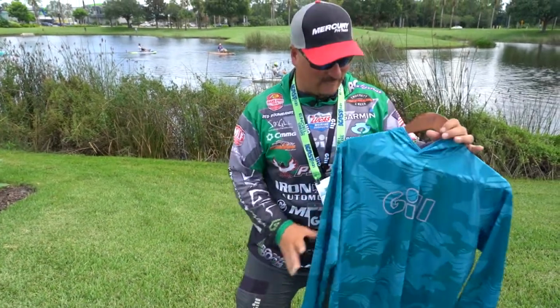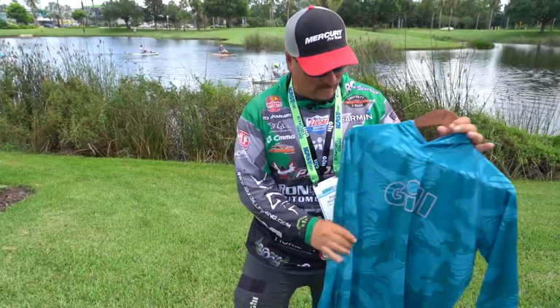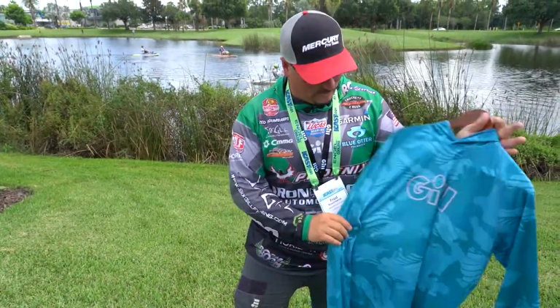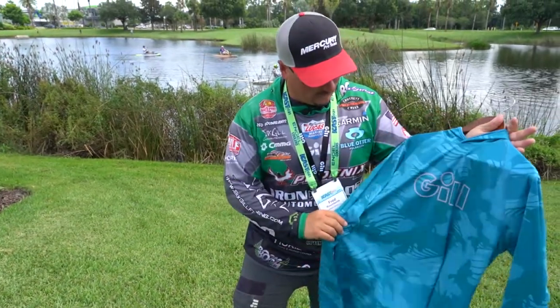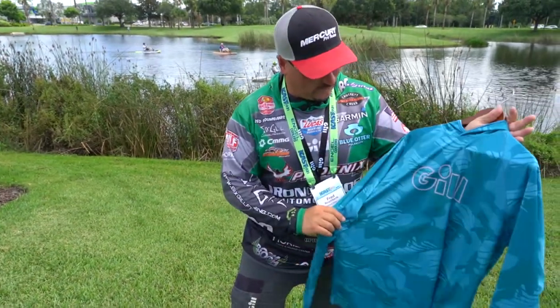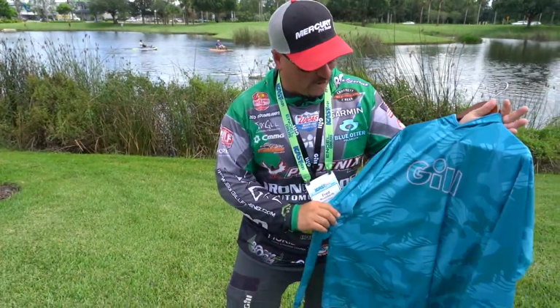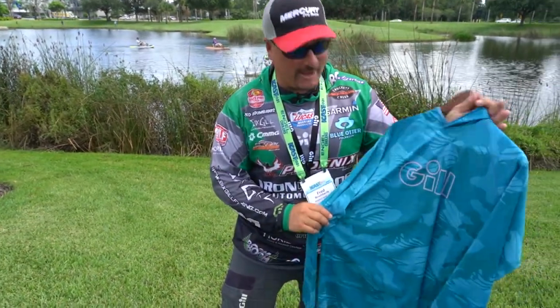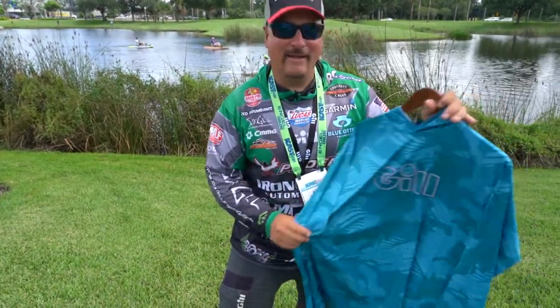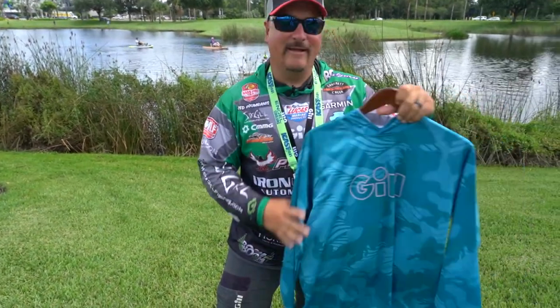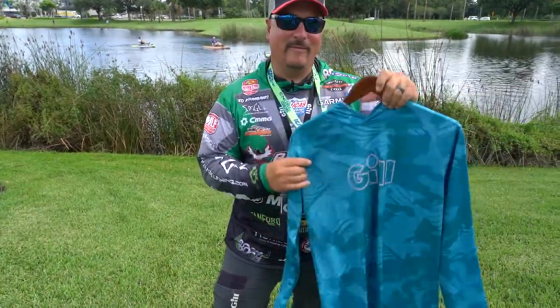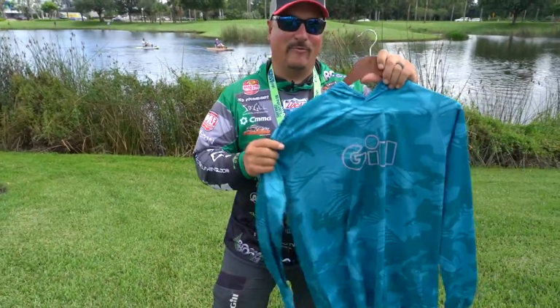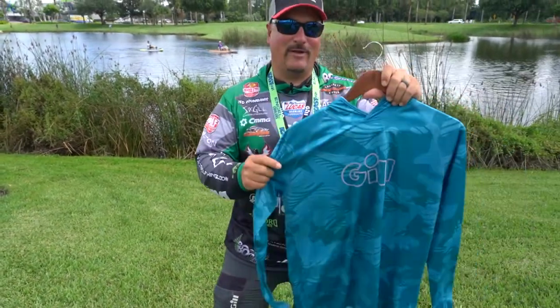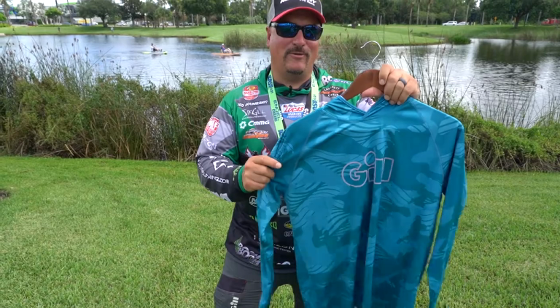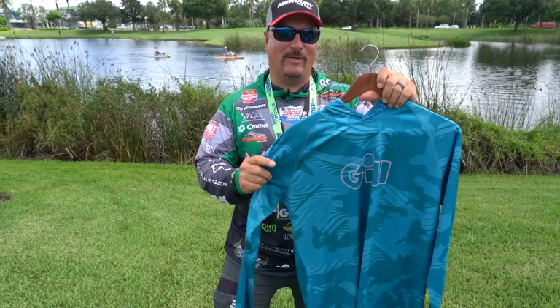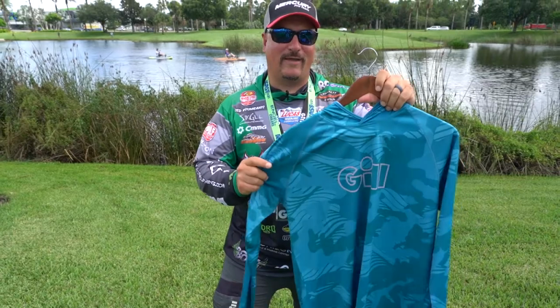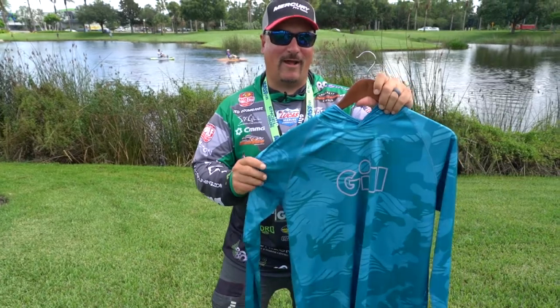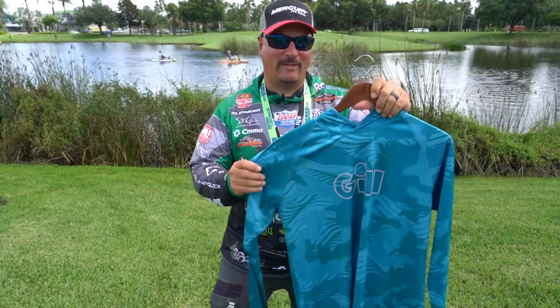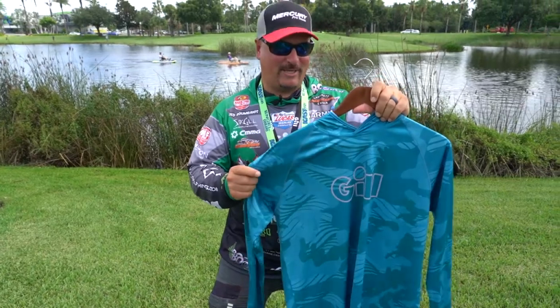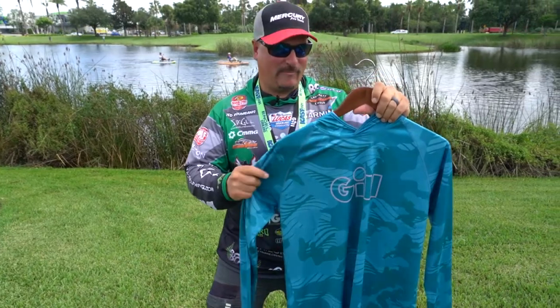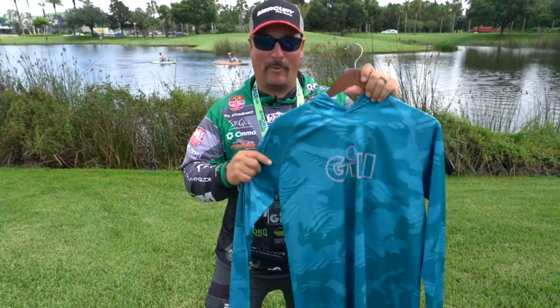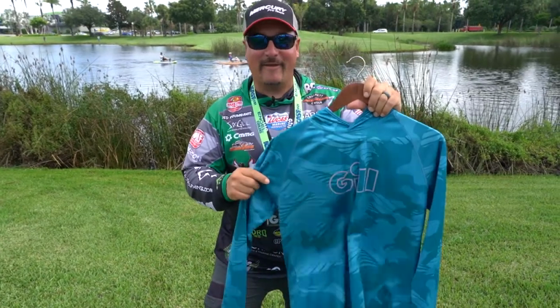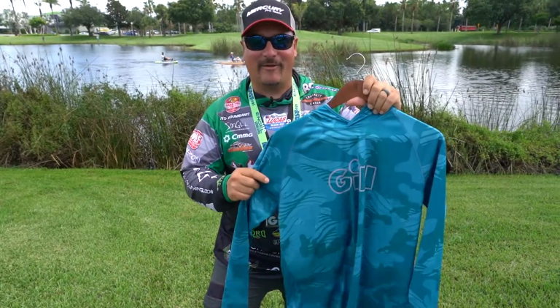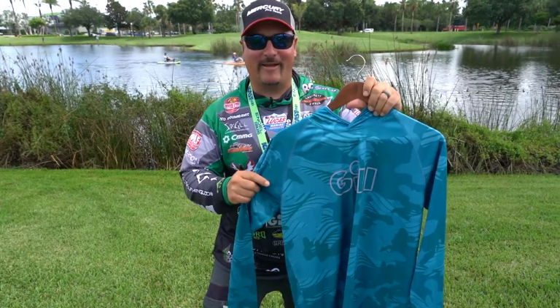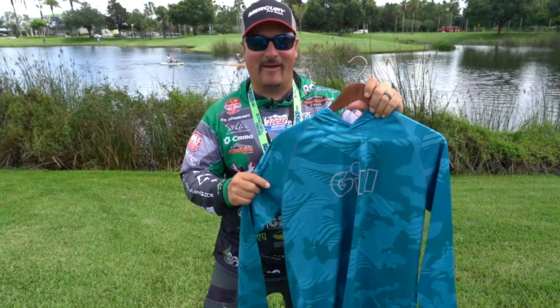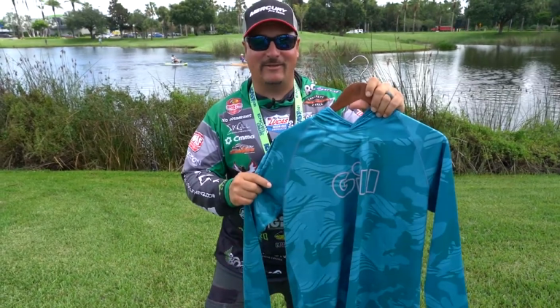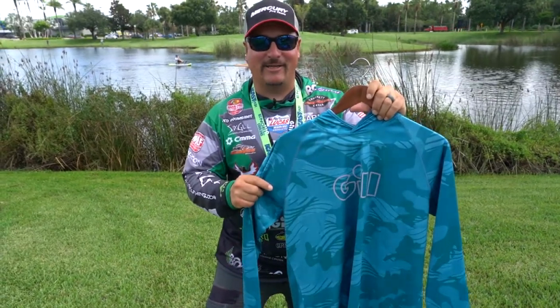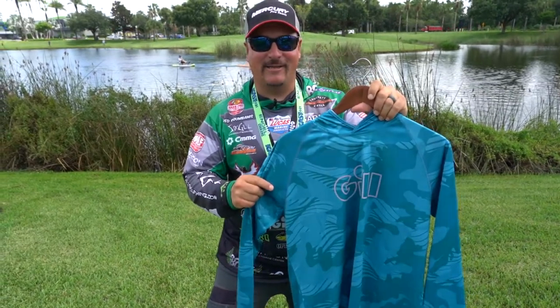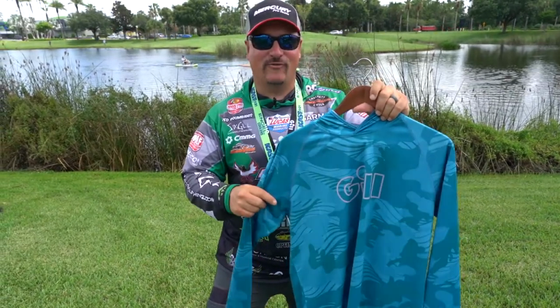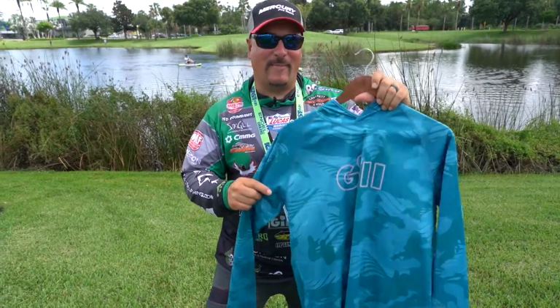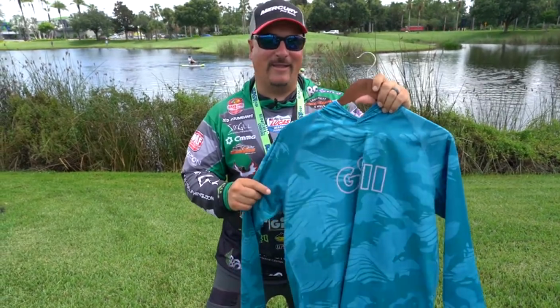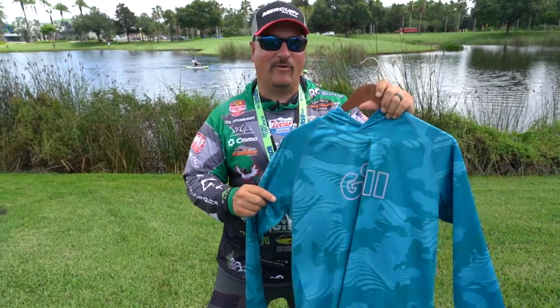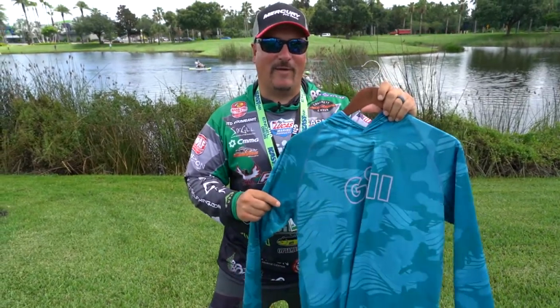Comfortable, super dry — brand new Gill proprietary technology dropping this November.